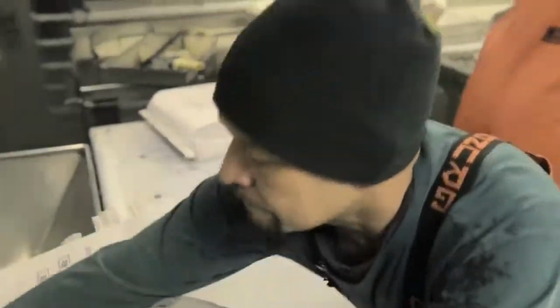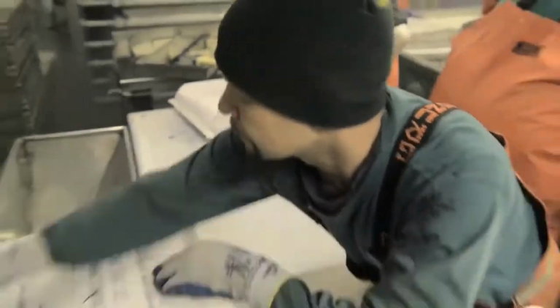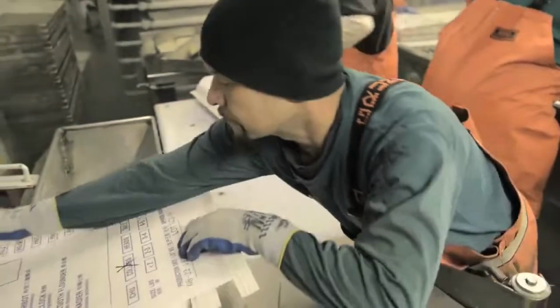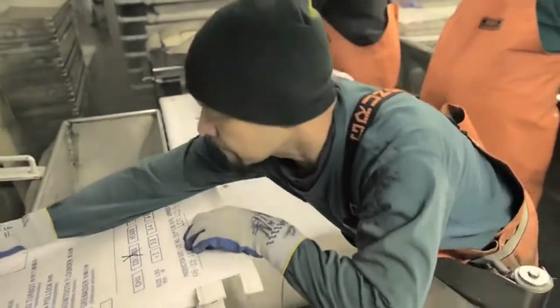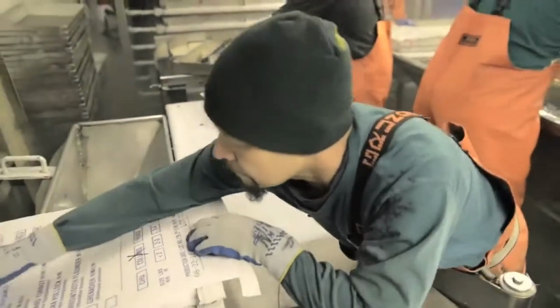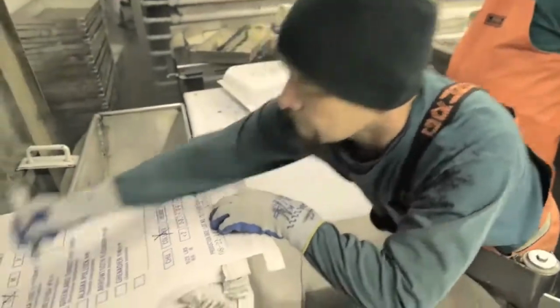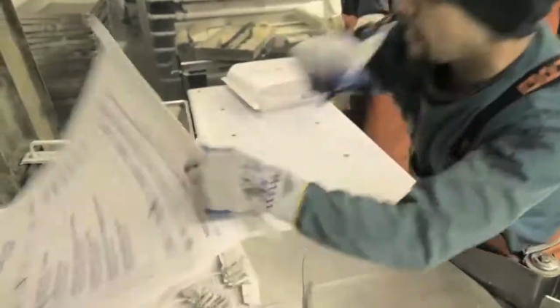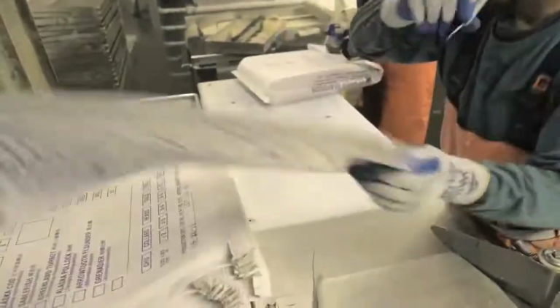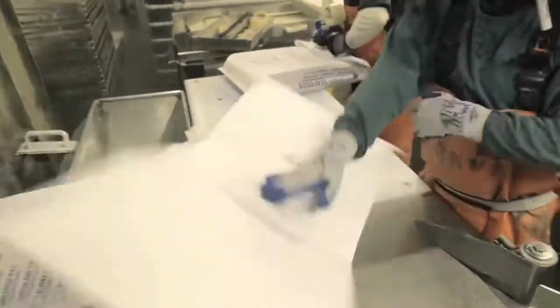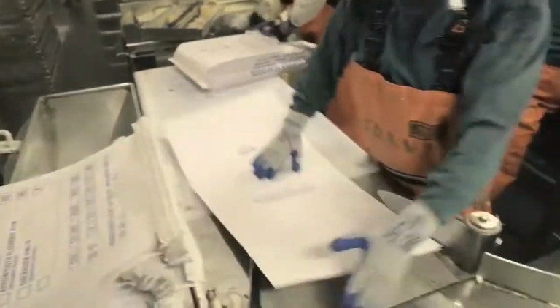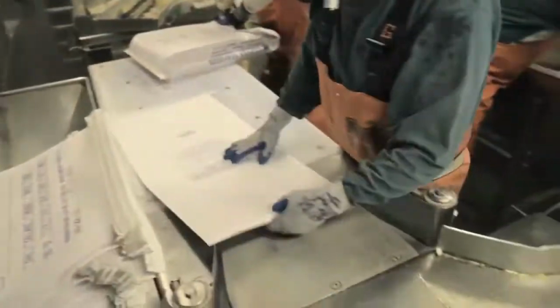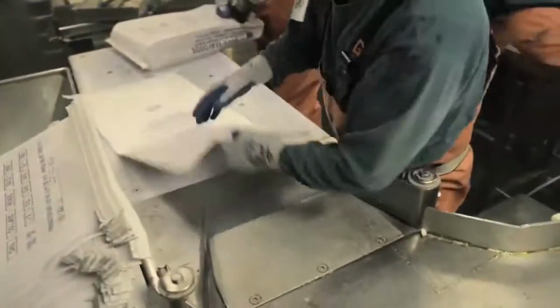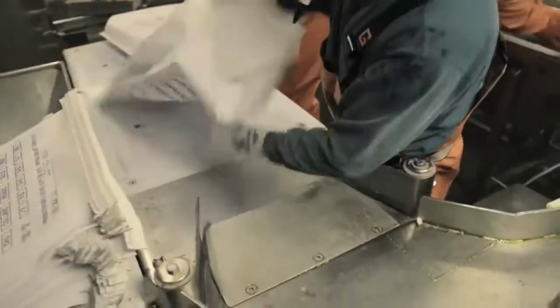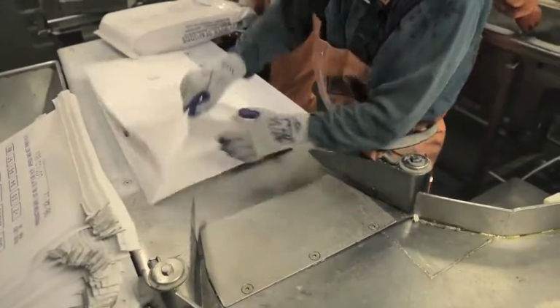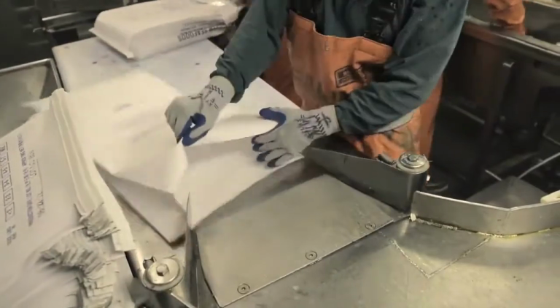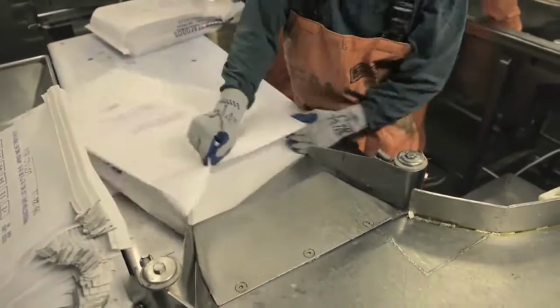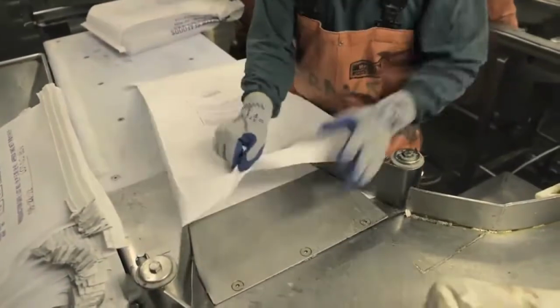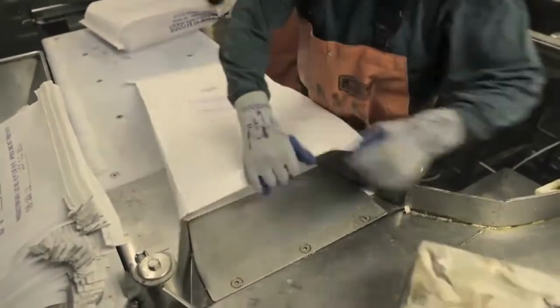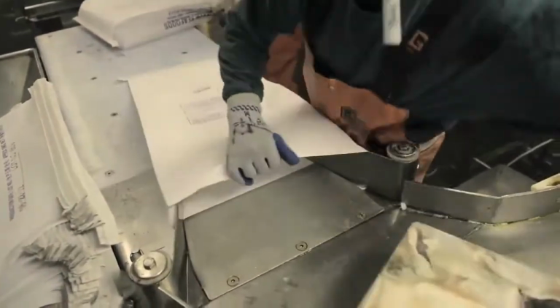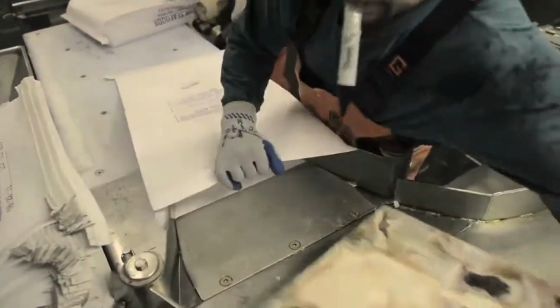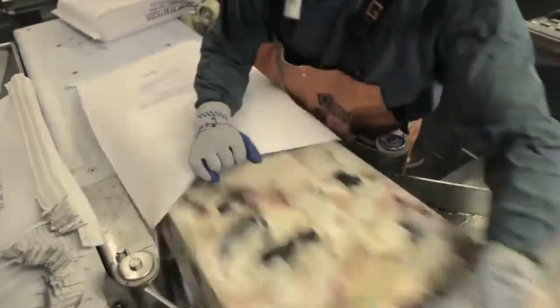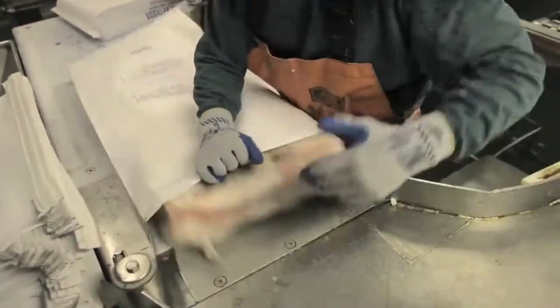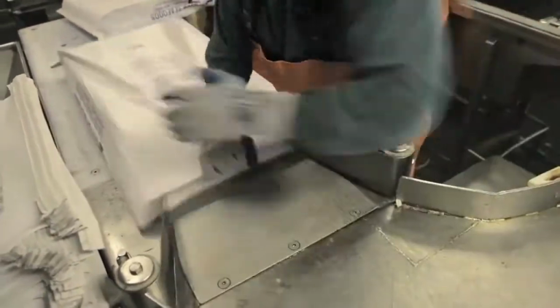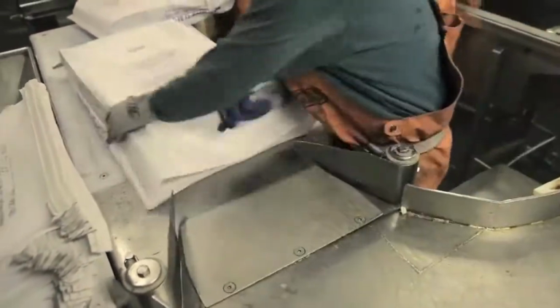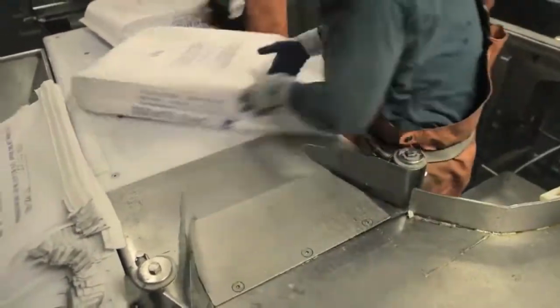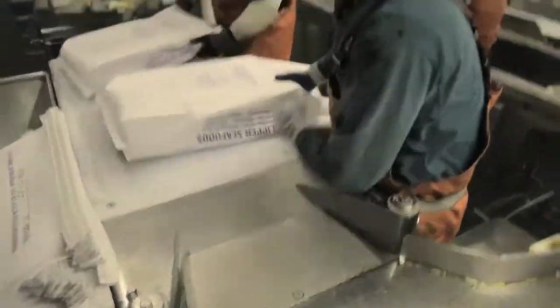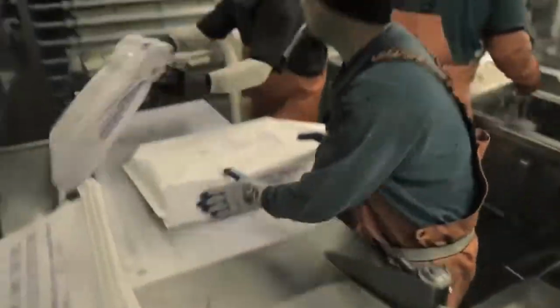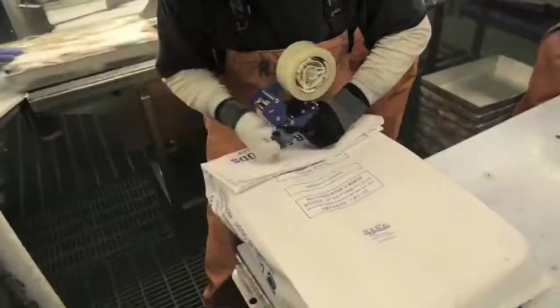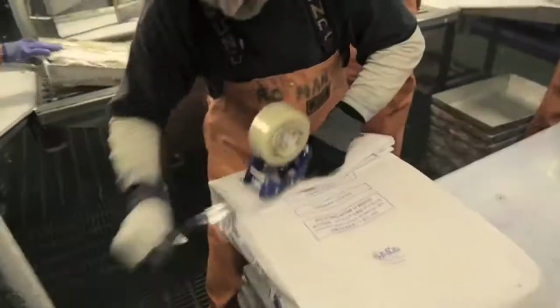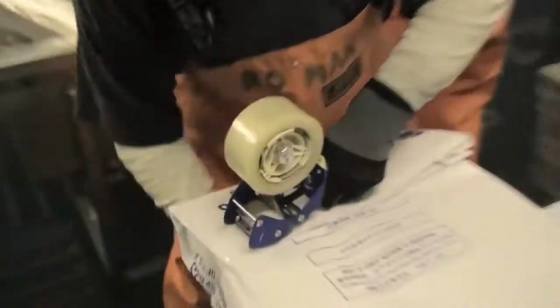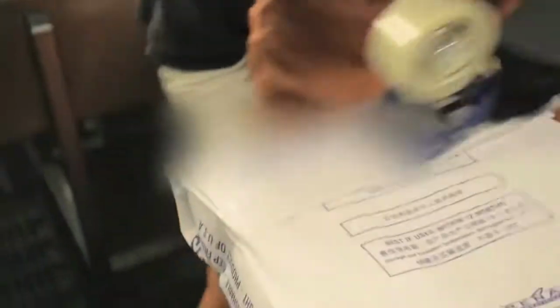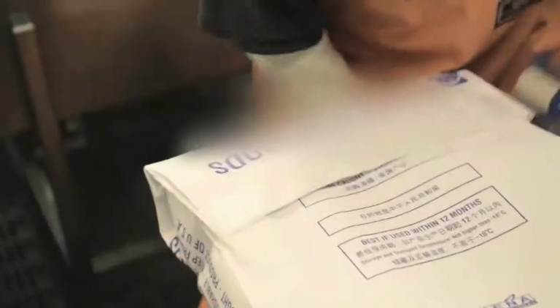The frozen blocks are then sealed in a paper-covered polyweave bag to further protect and preserve the freshness.